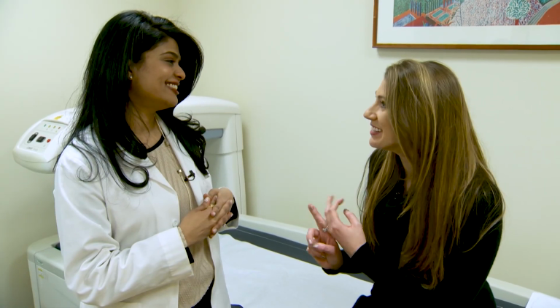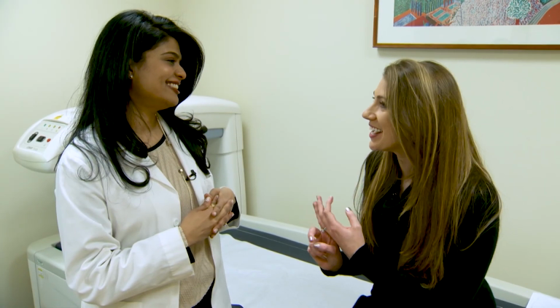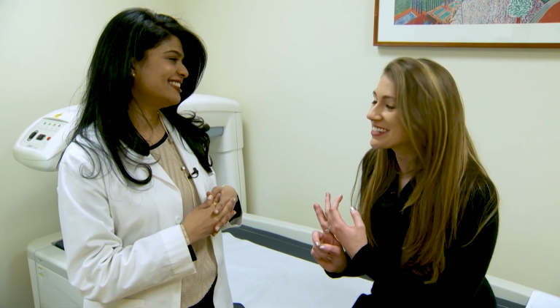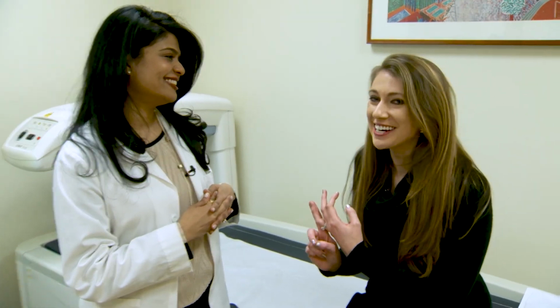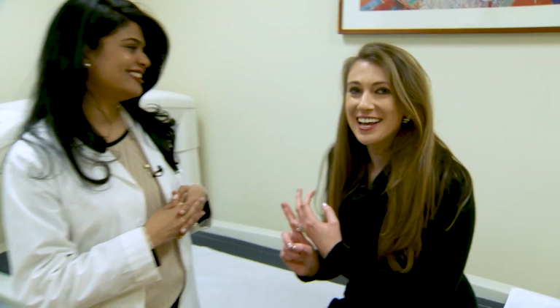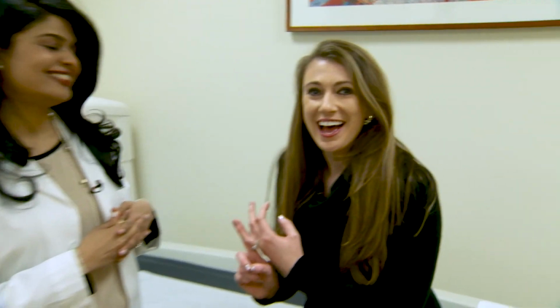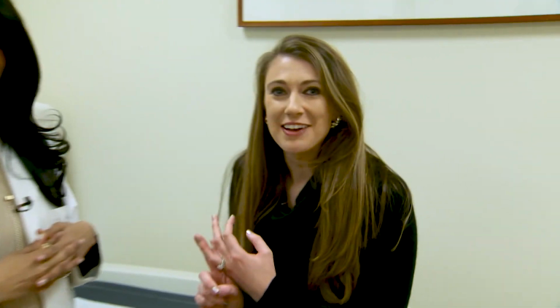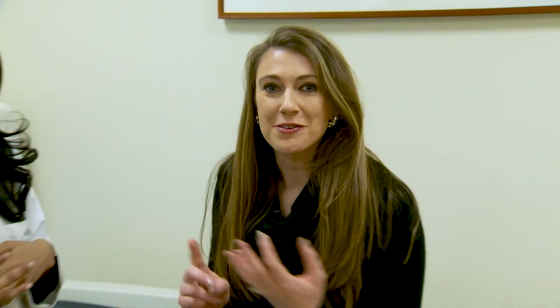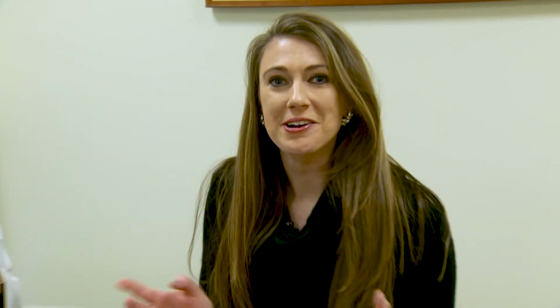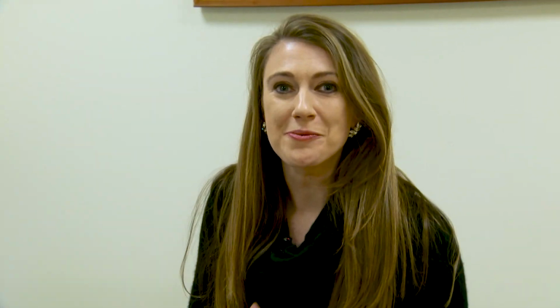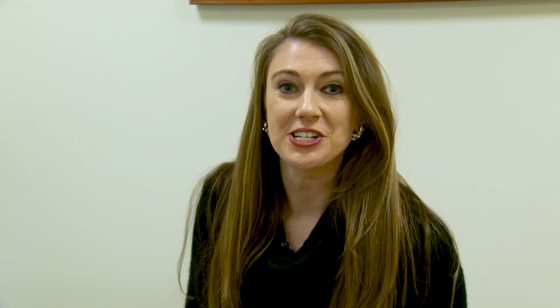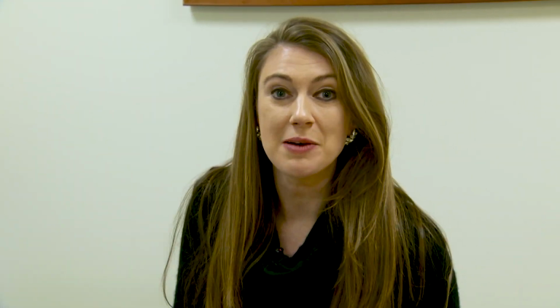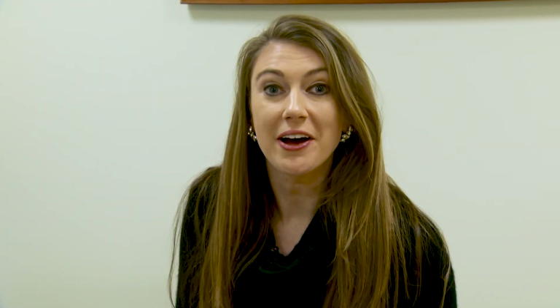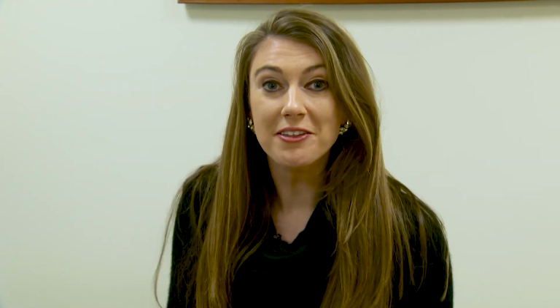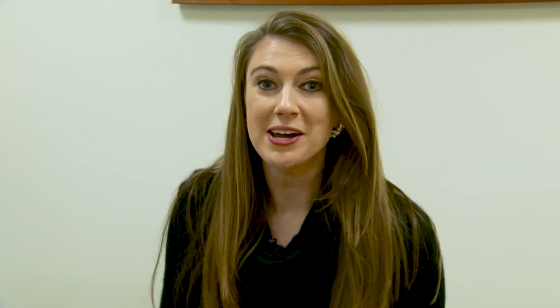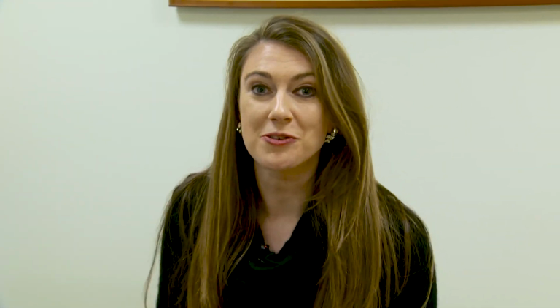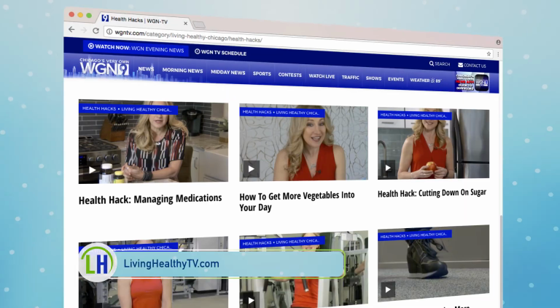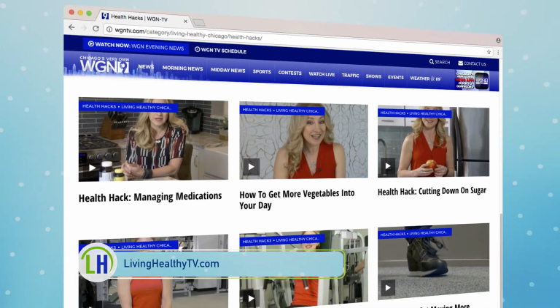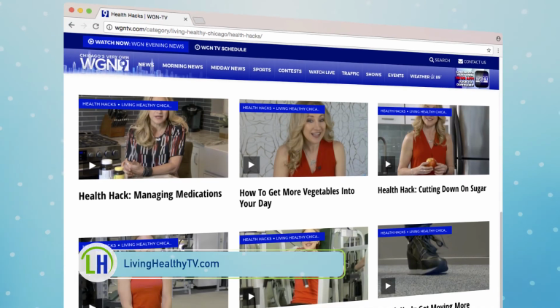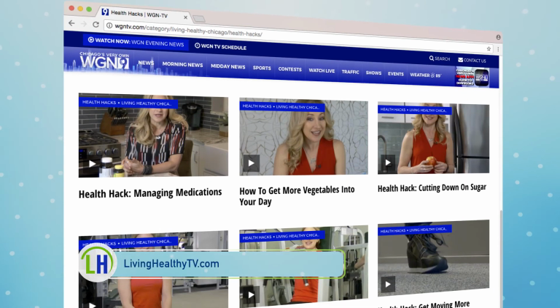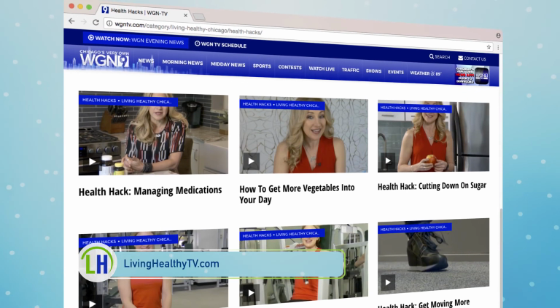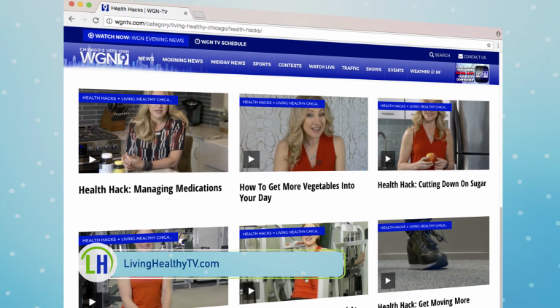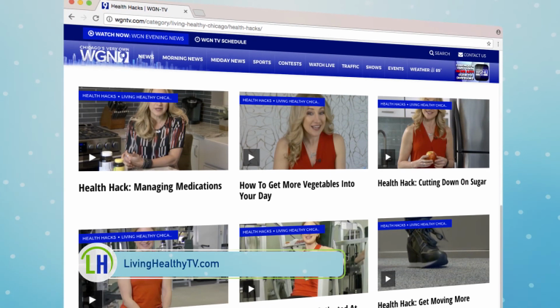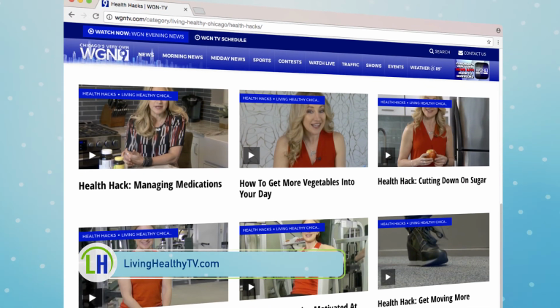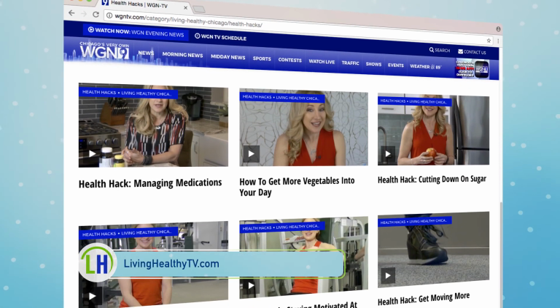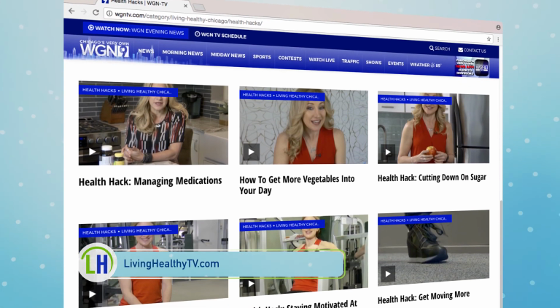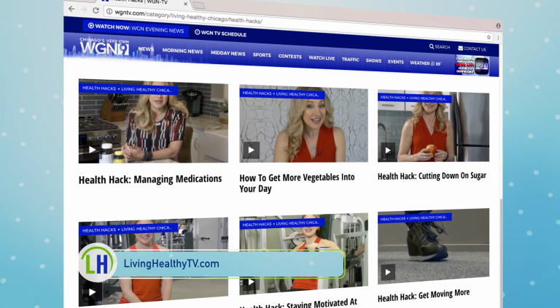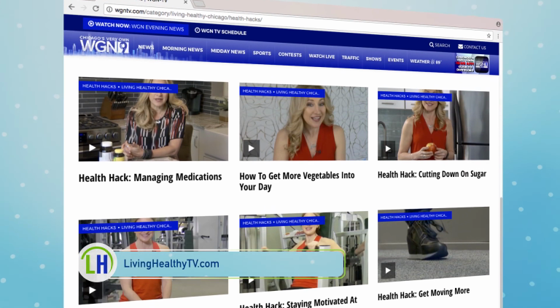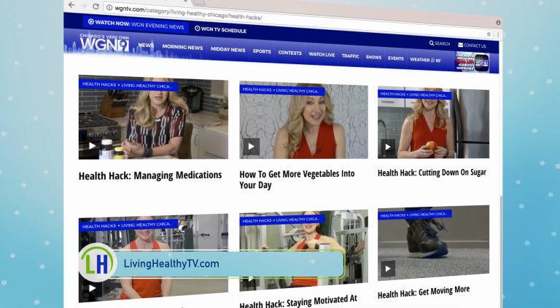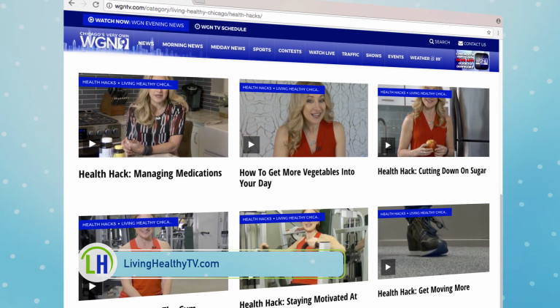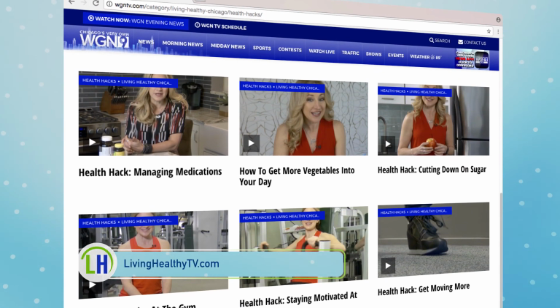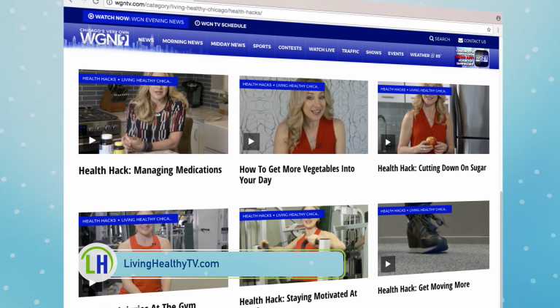Thank you, doctor. For more information about other medical procedures, head to our website, livinghealthytv.com.